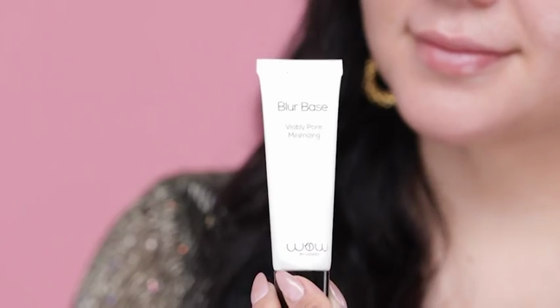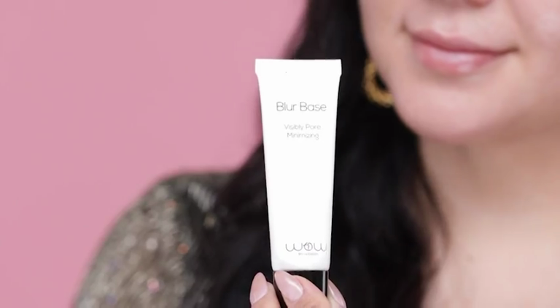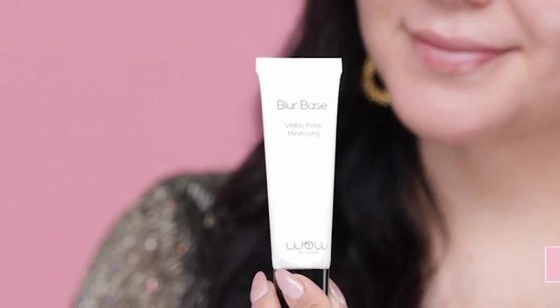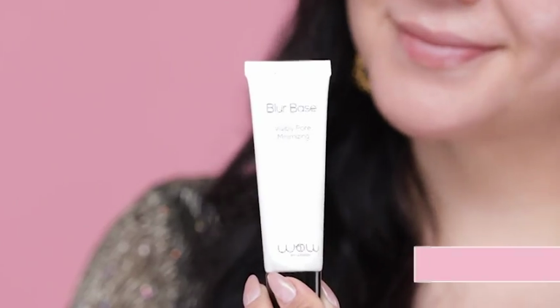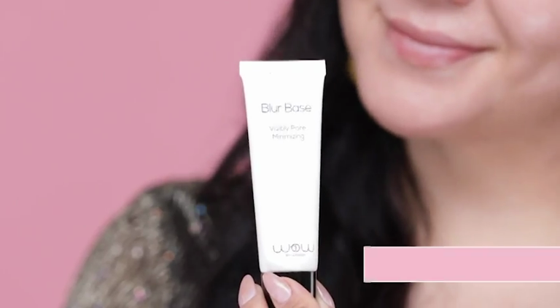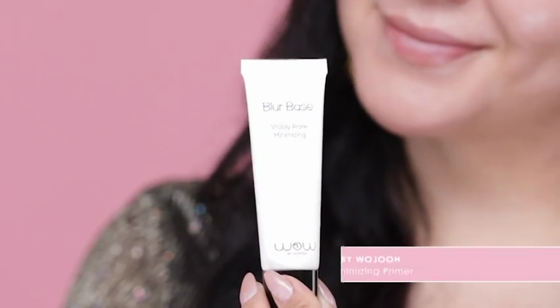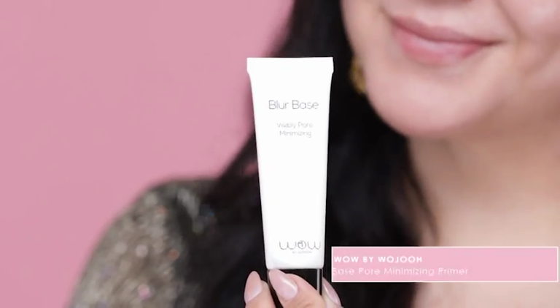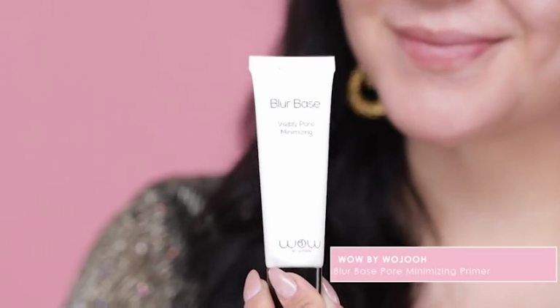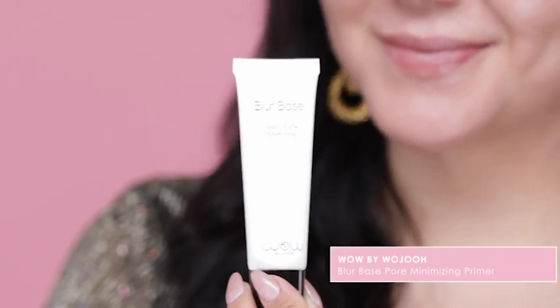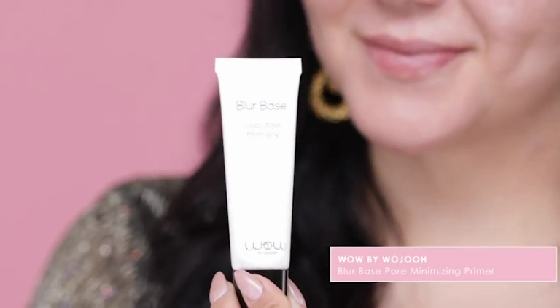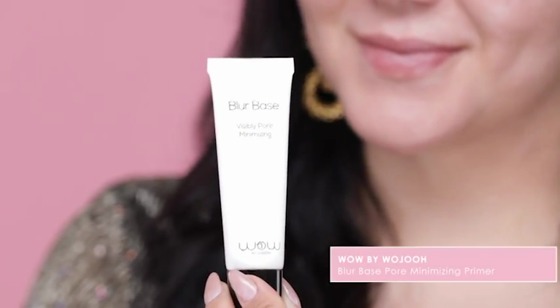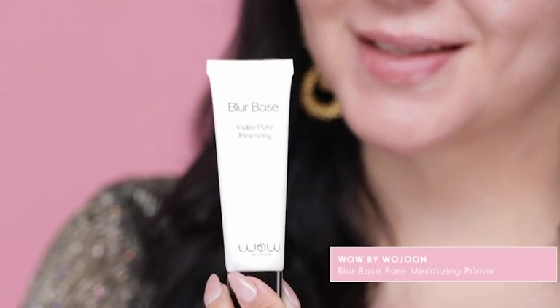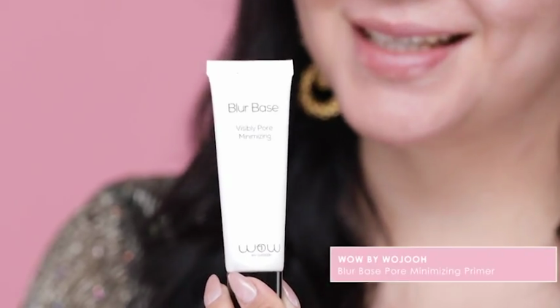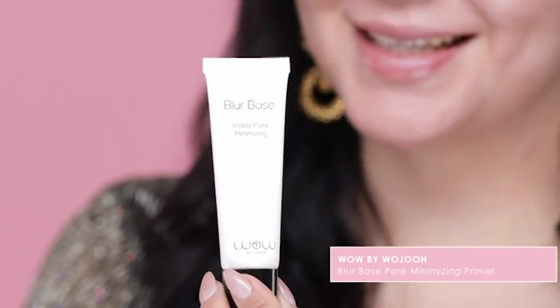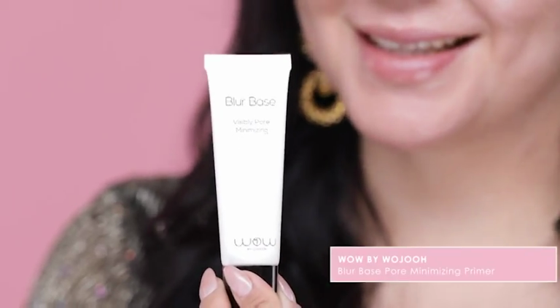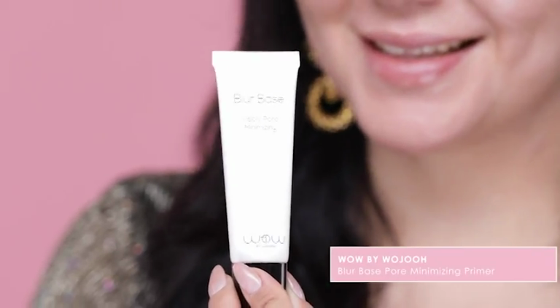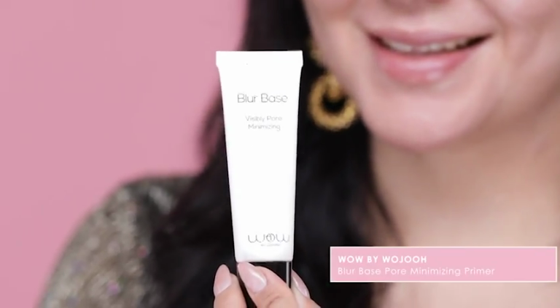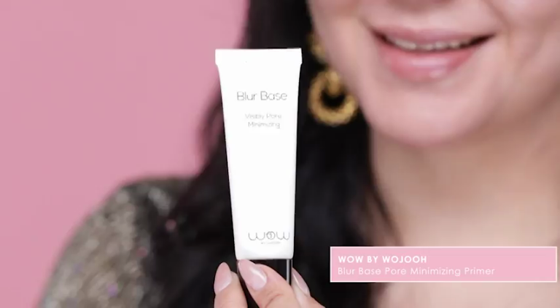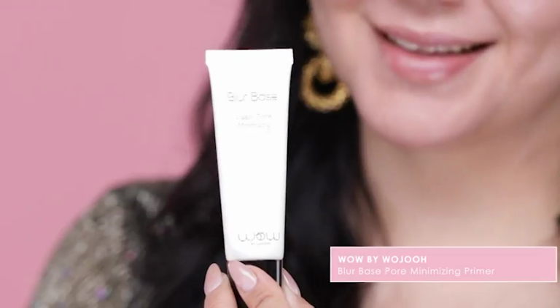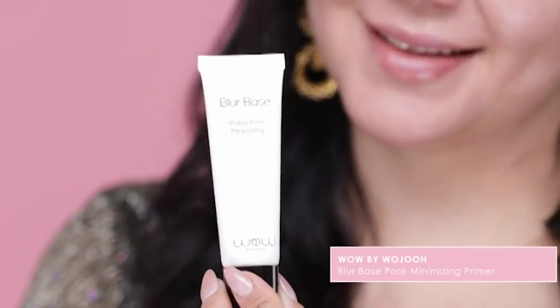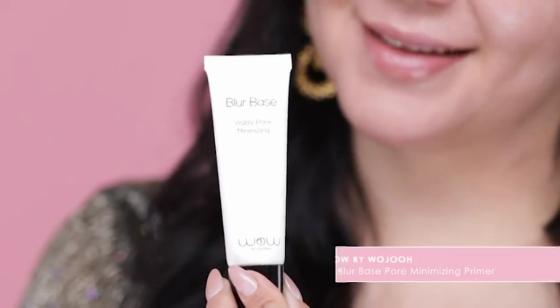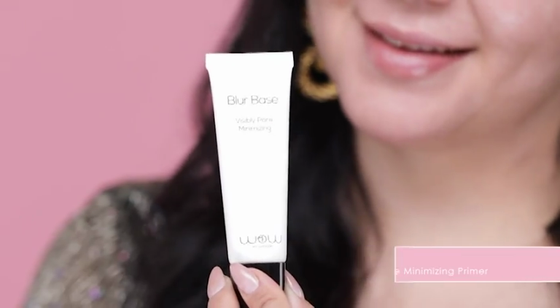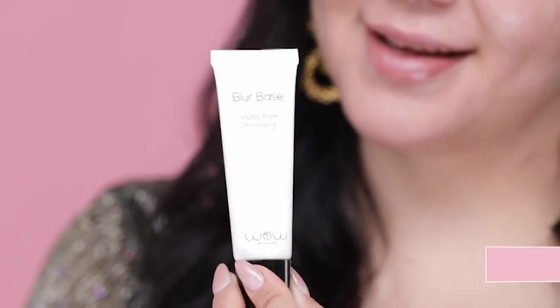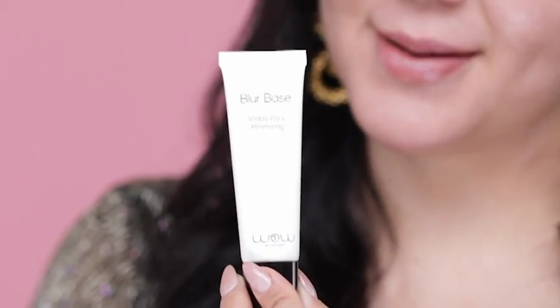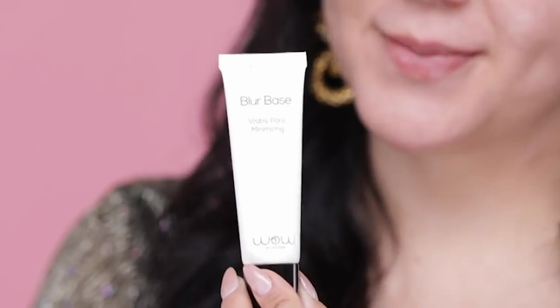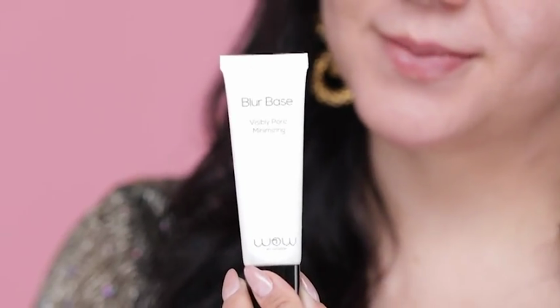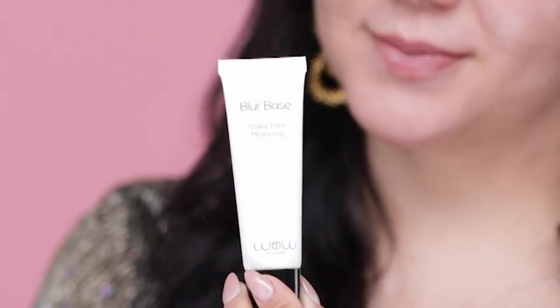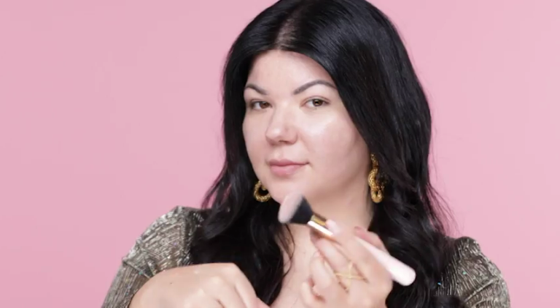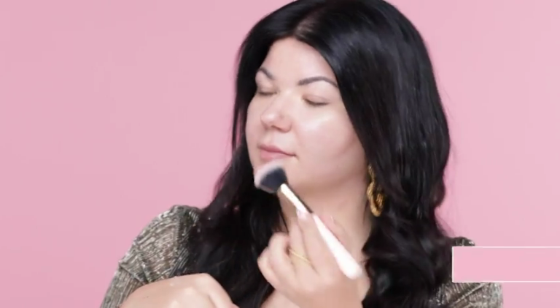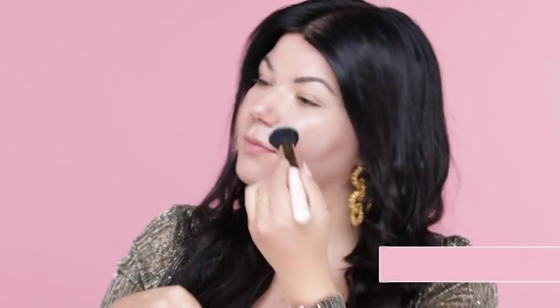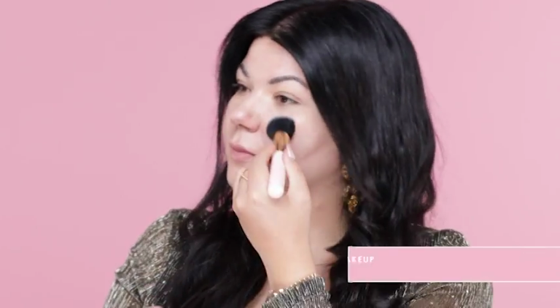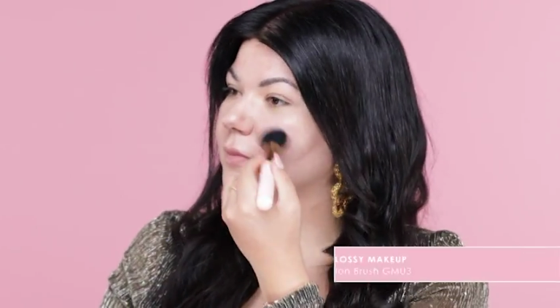Apply the Well by Woojoo Blur Based Pore Minimizing Primer with my Glossy Makeup foundation brush evenly all over the face.